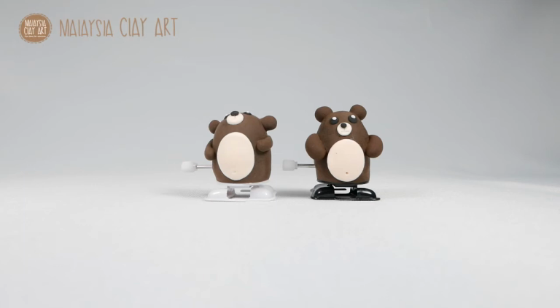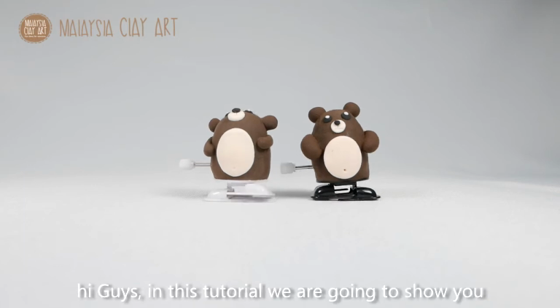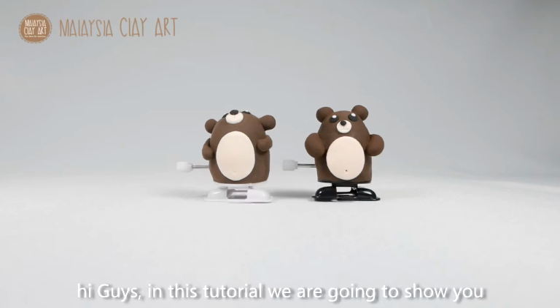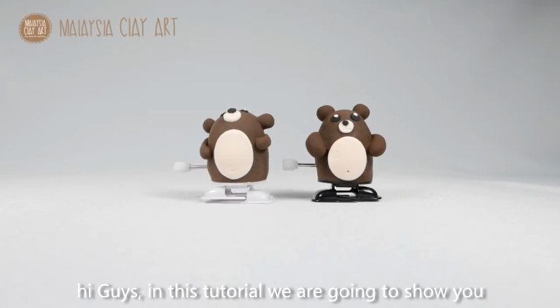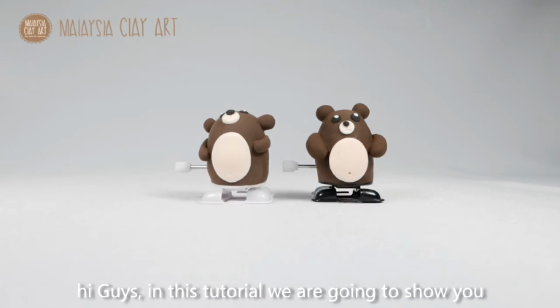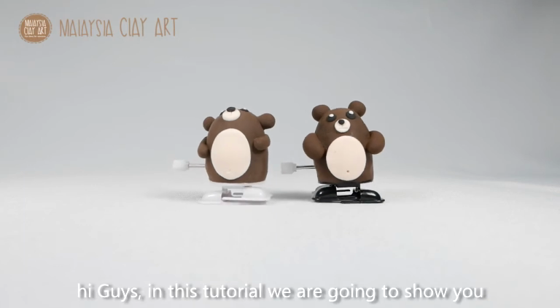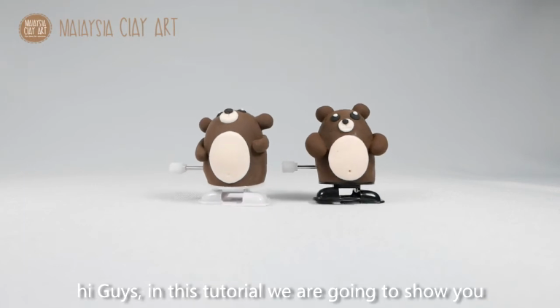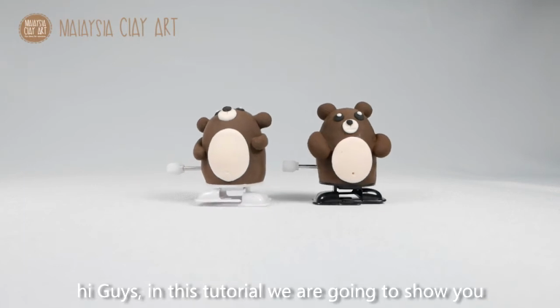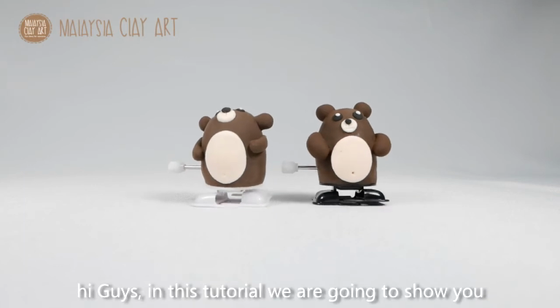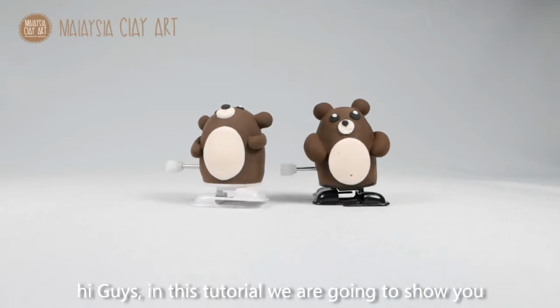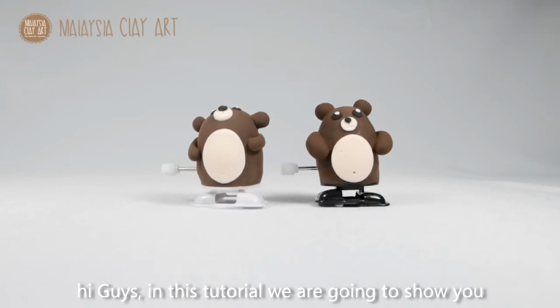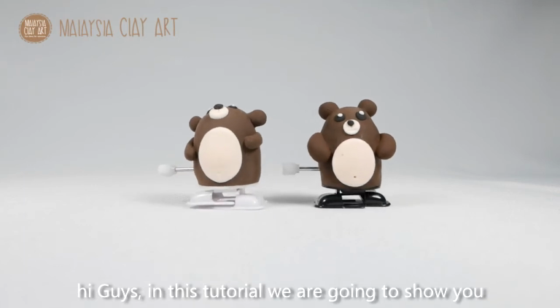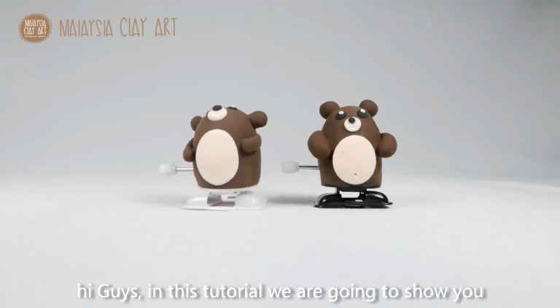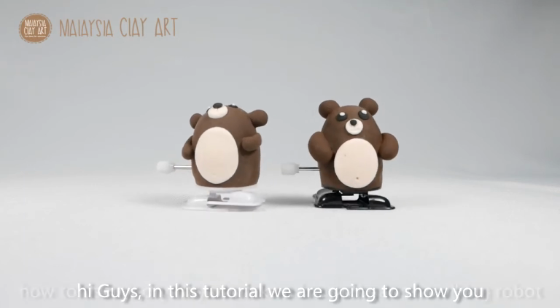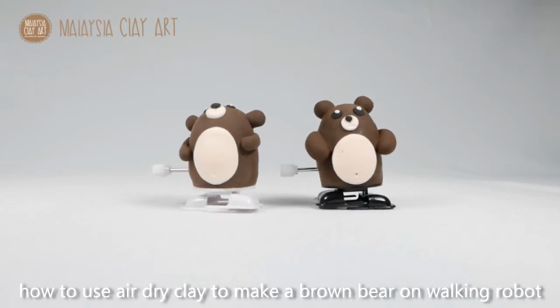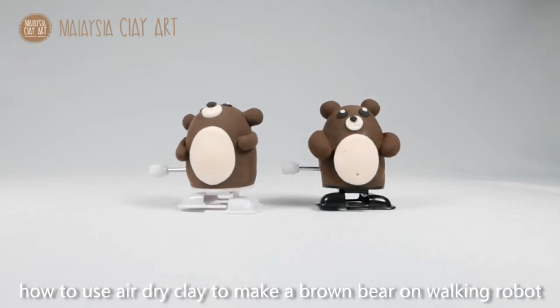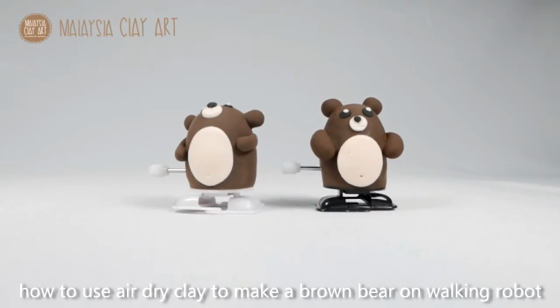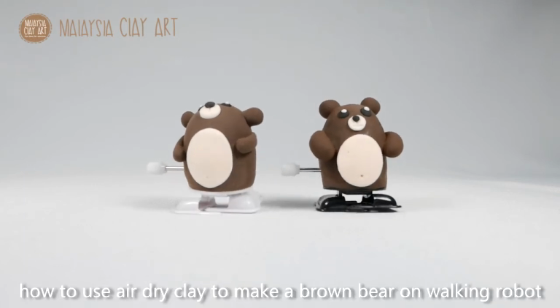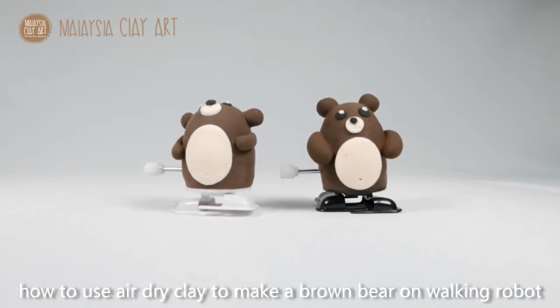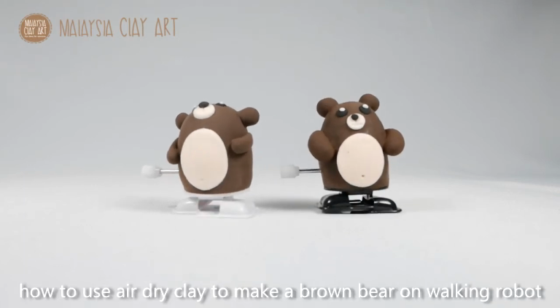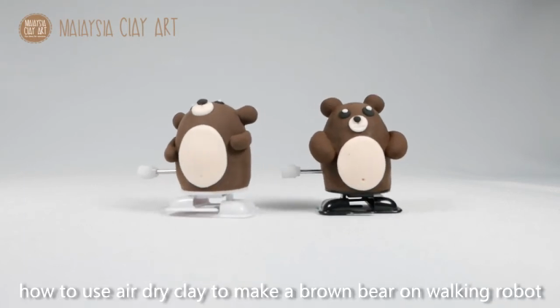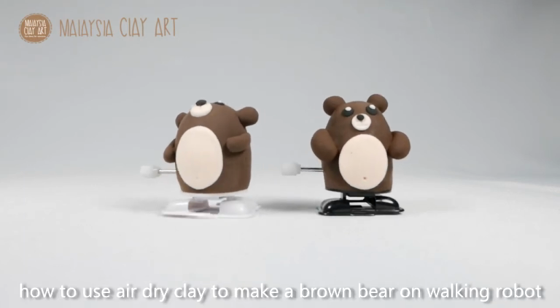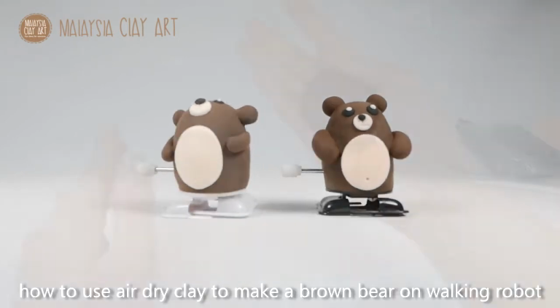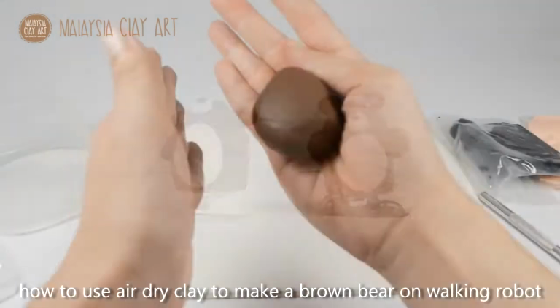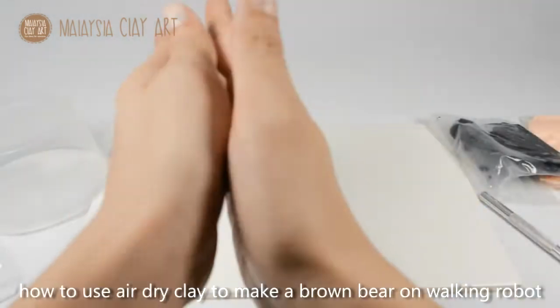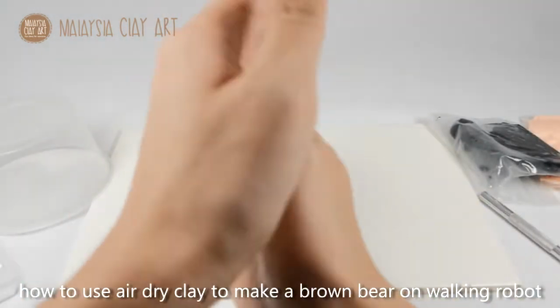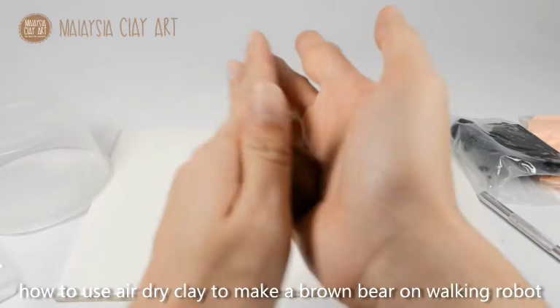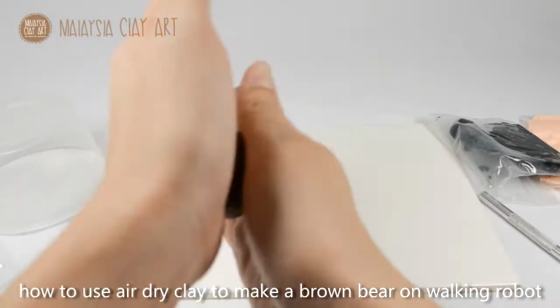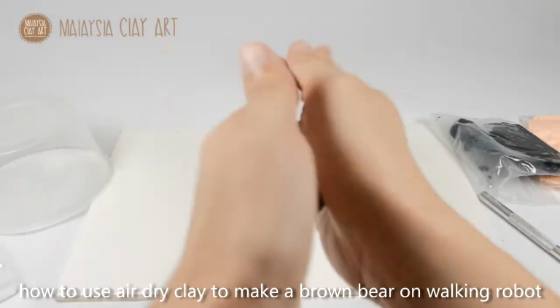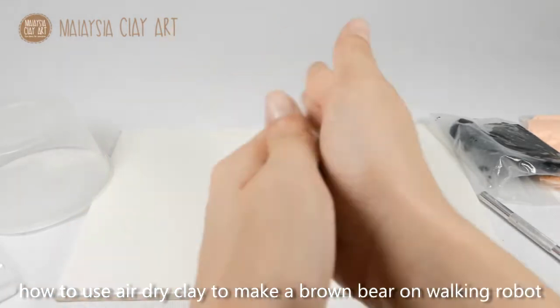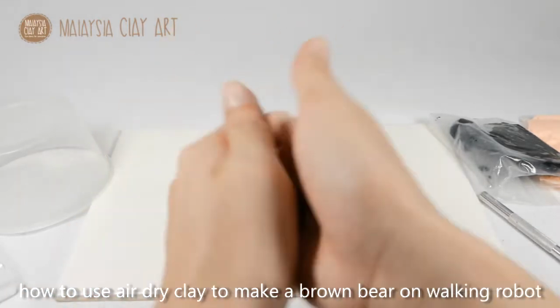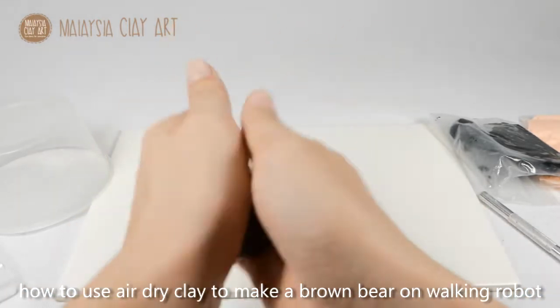Hi guys, in this tutorial we are going to show you how to use air dry clay to make a brown walking robot.